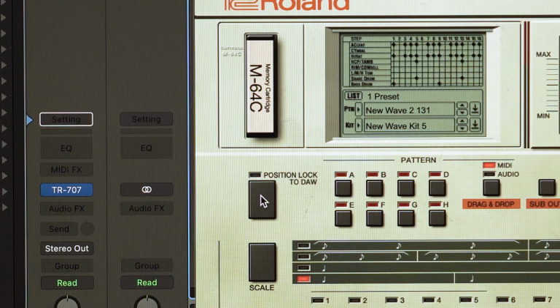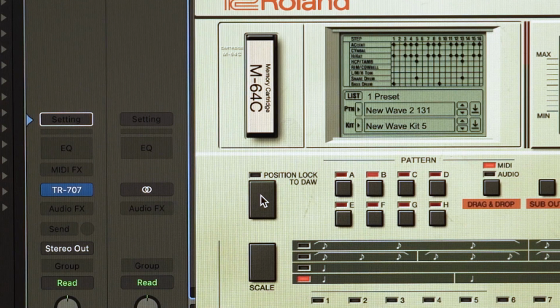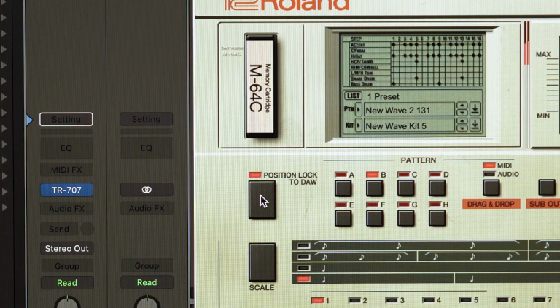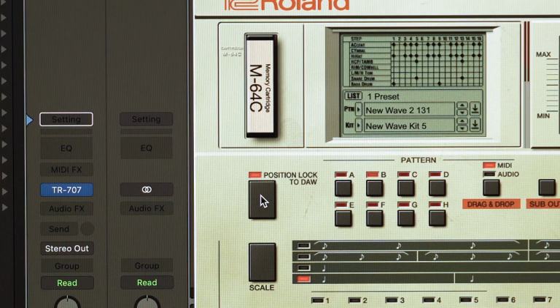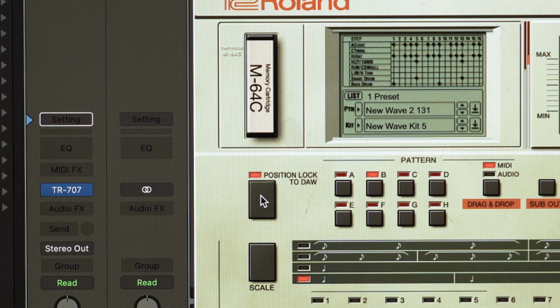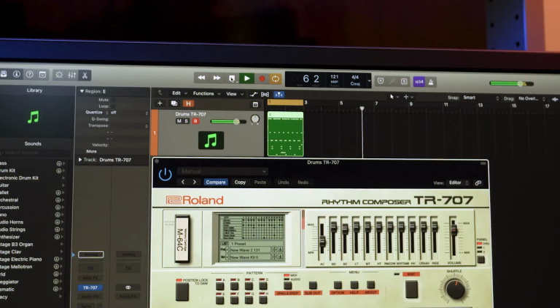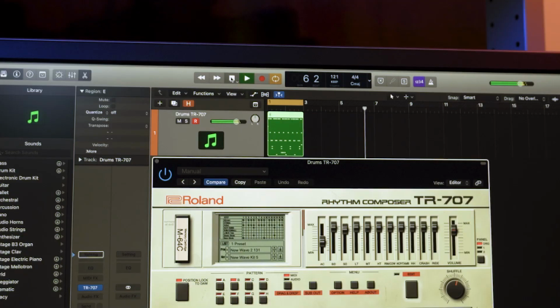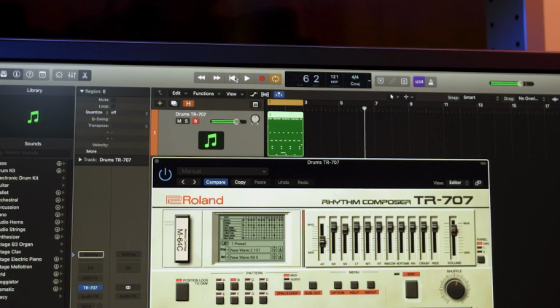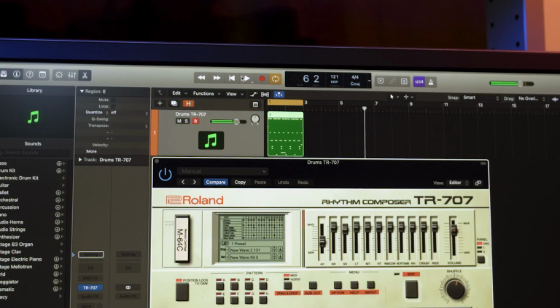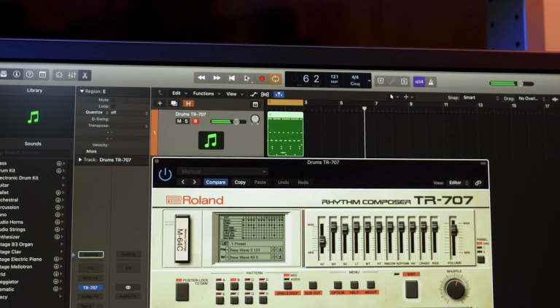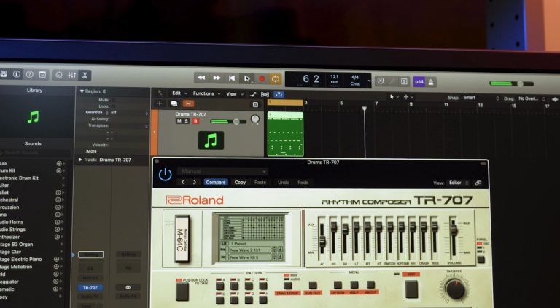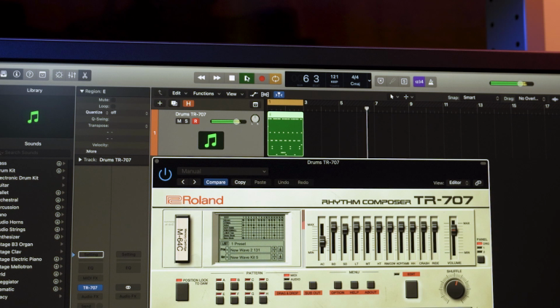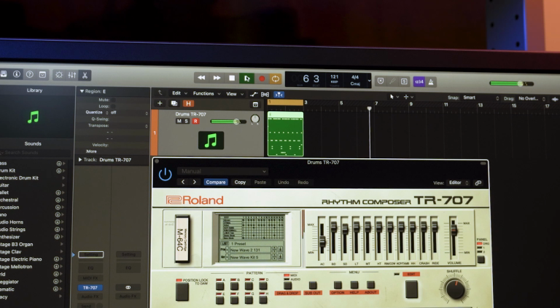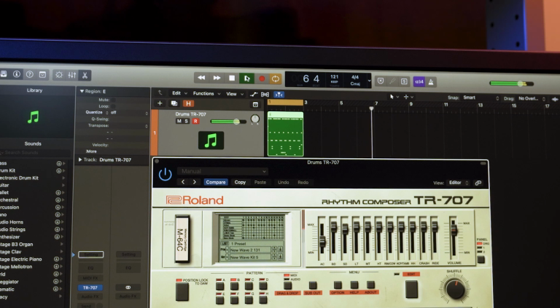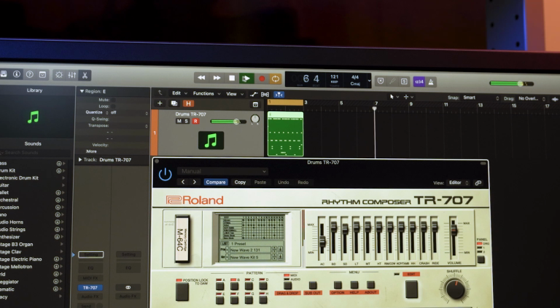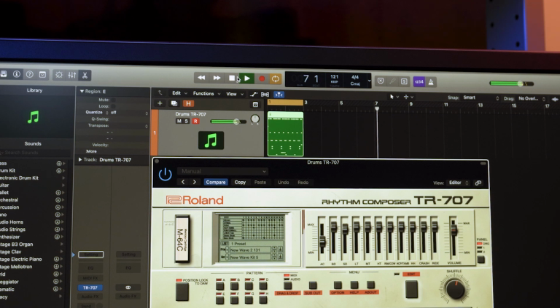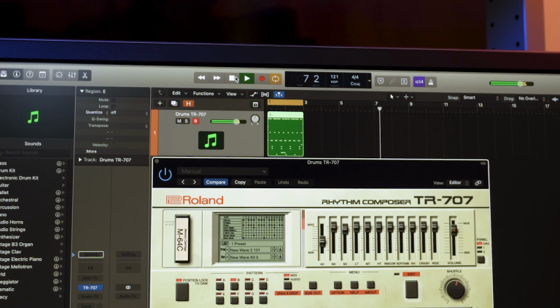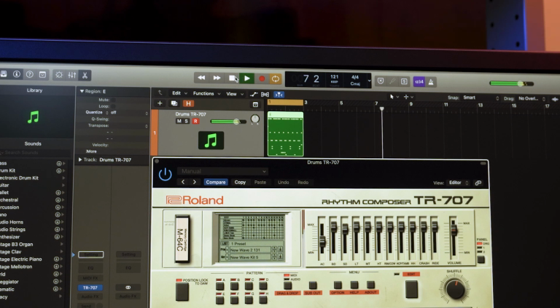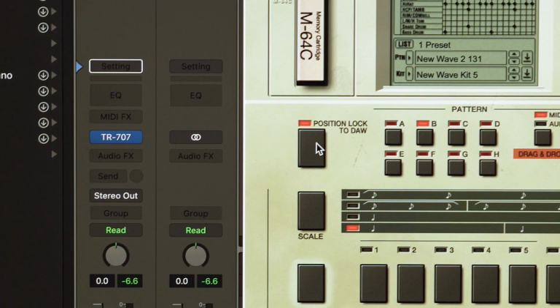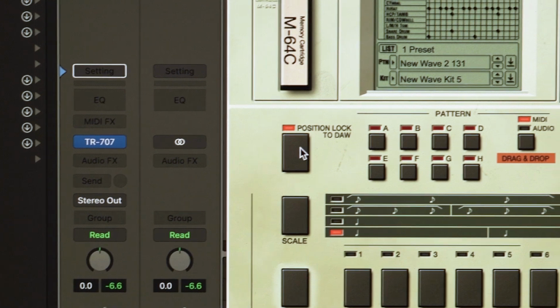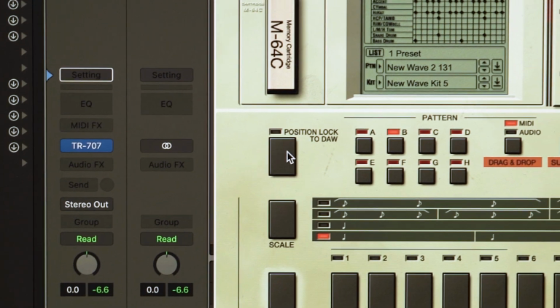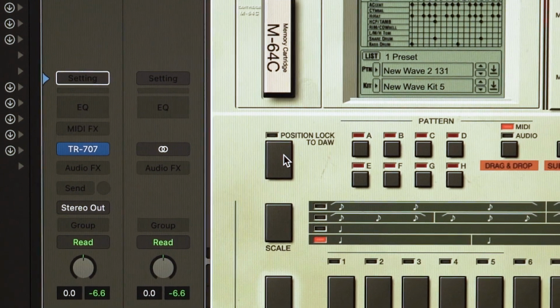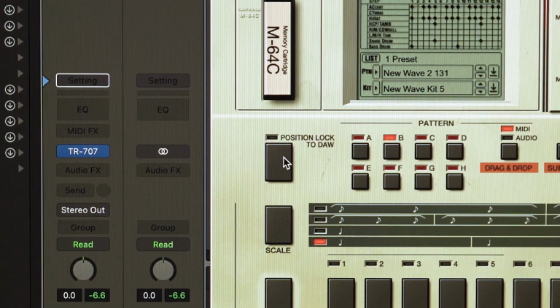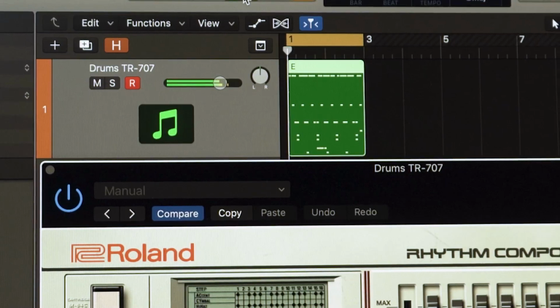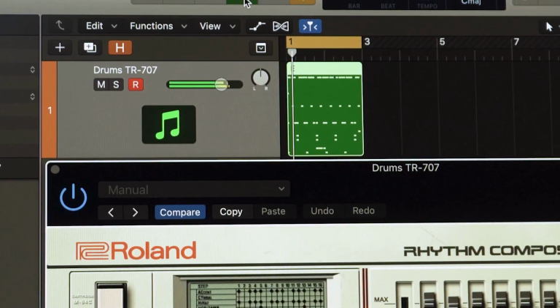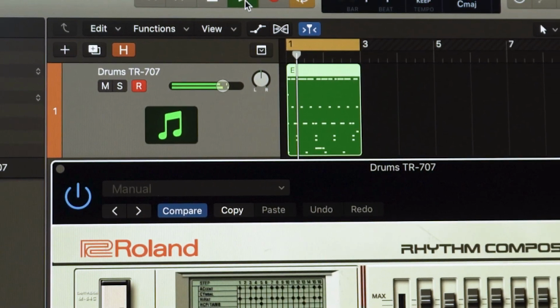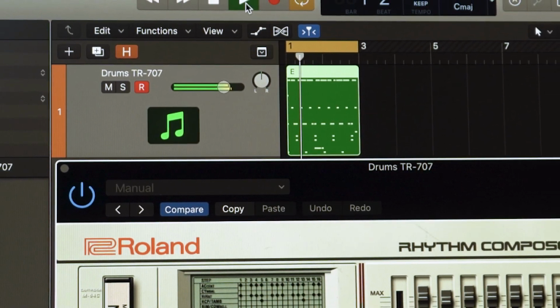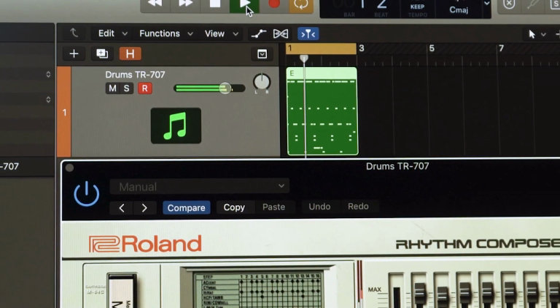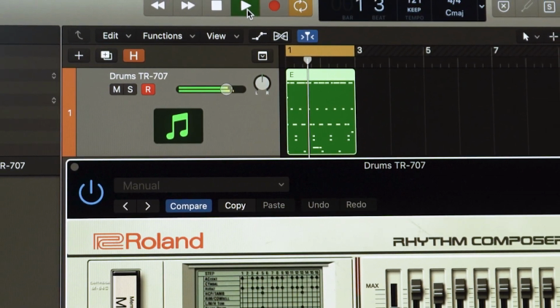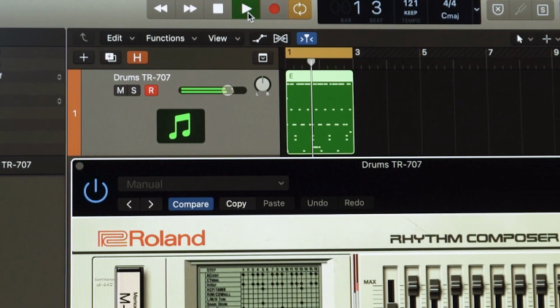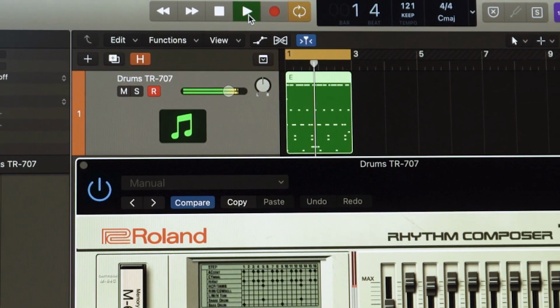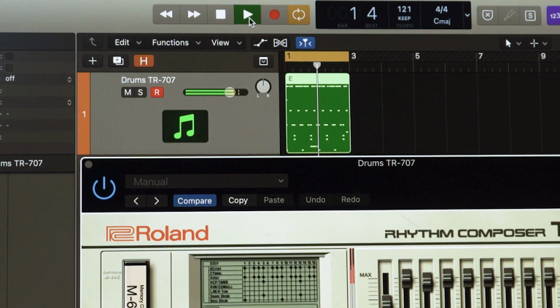Turn it on to play and stop with your DAW. Or, turn it off when you want sounds triggered from your MIDI tracks.